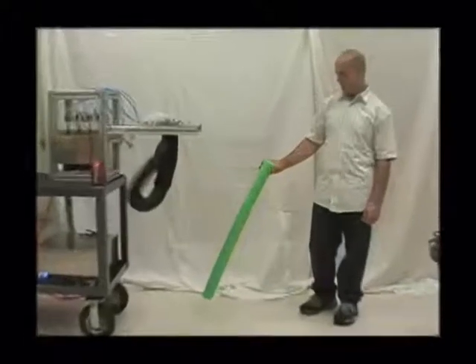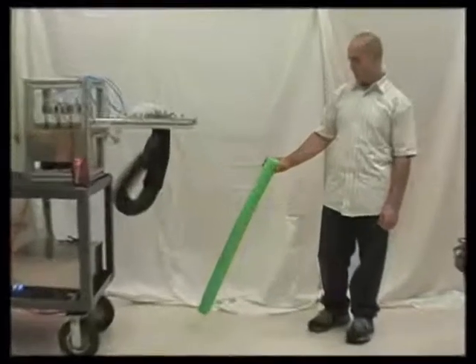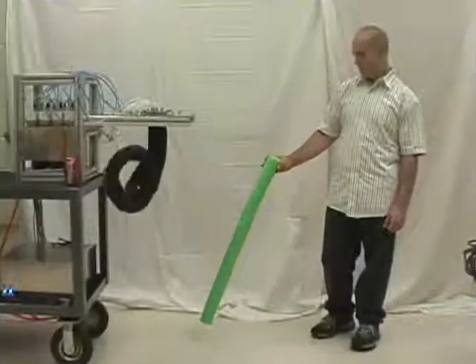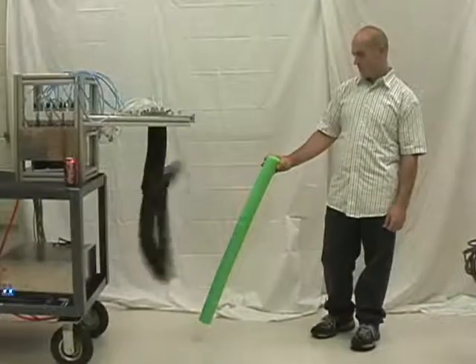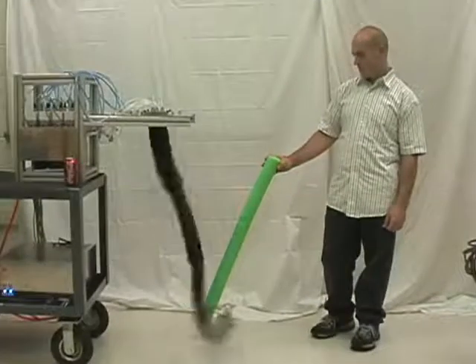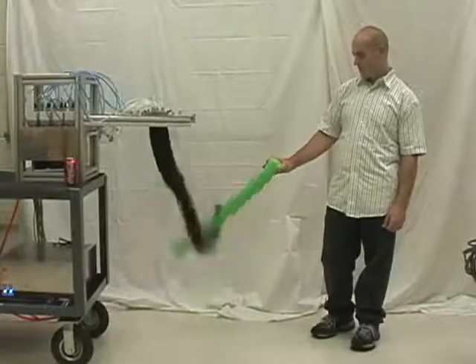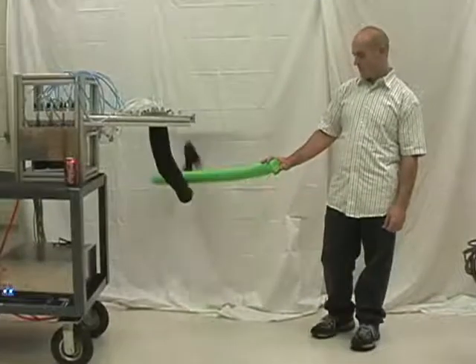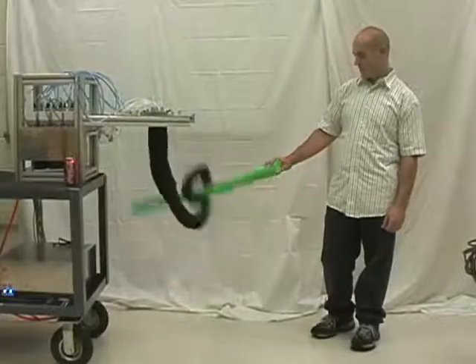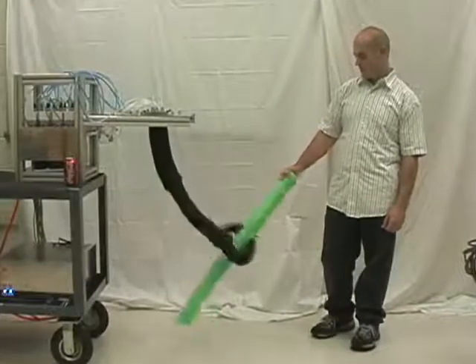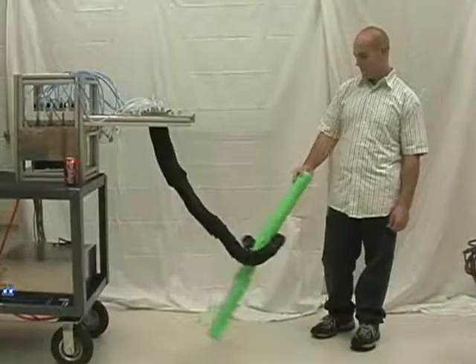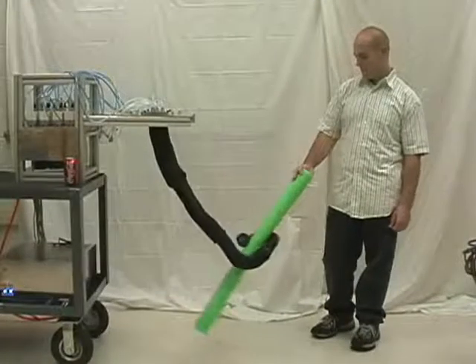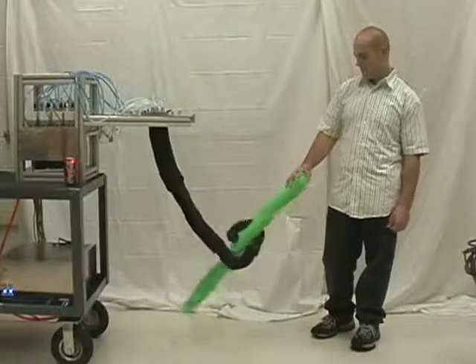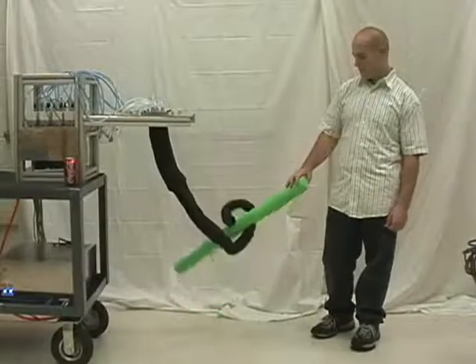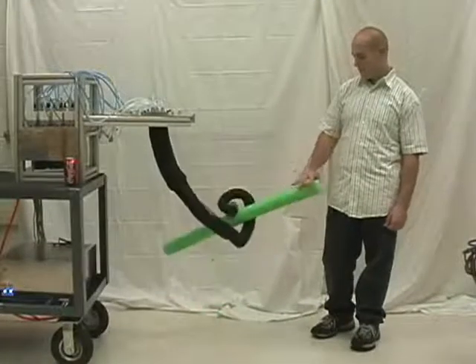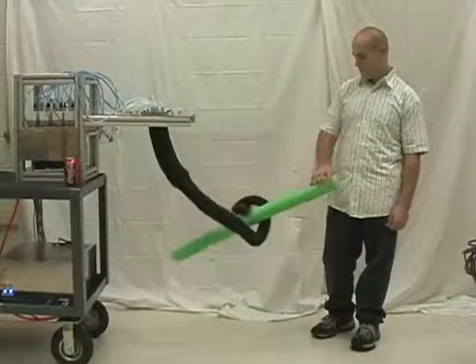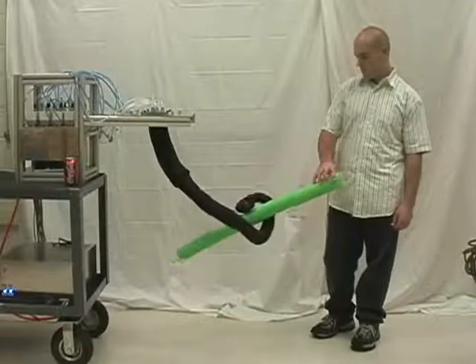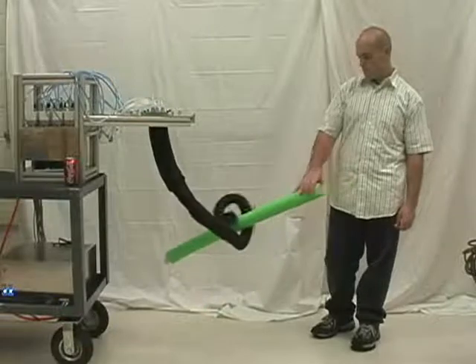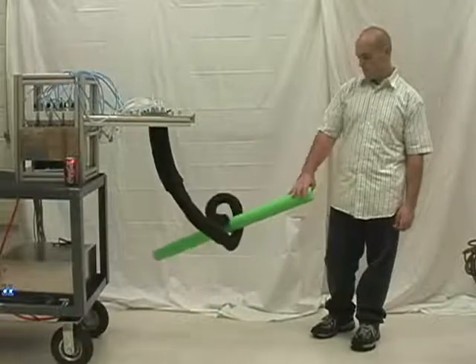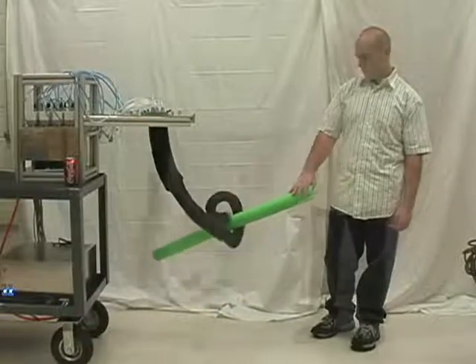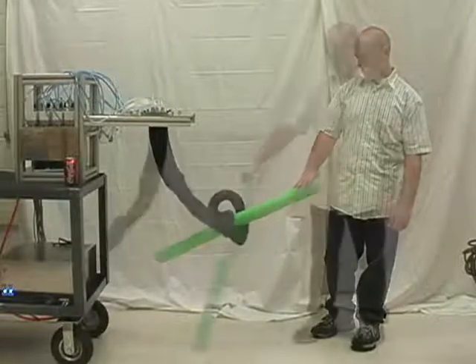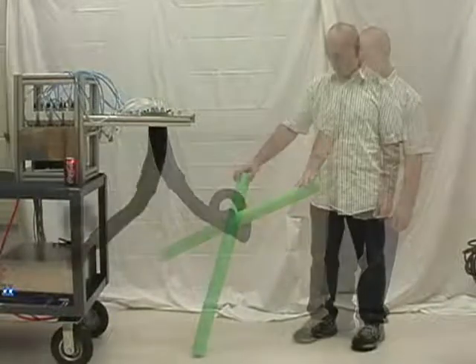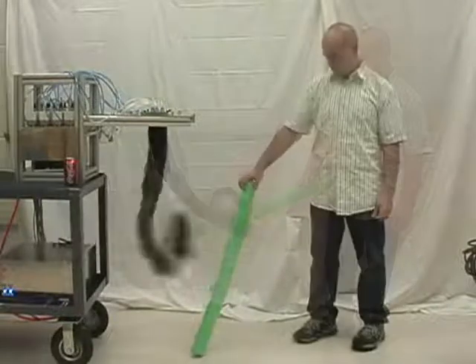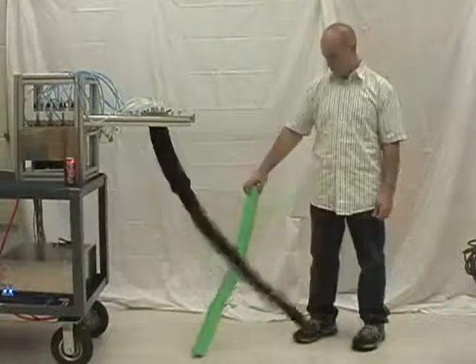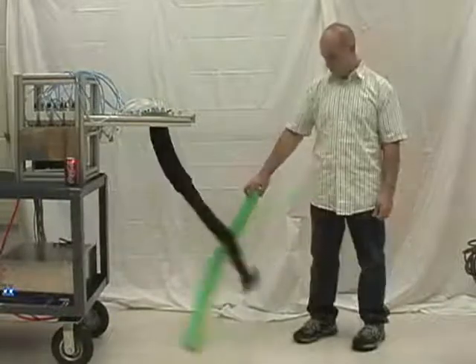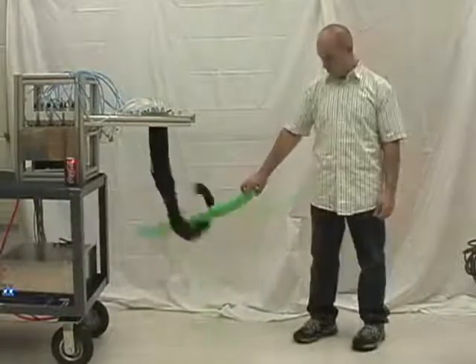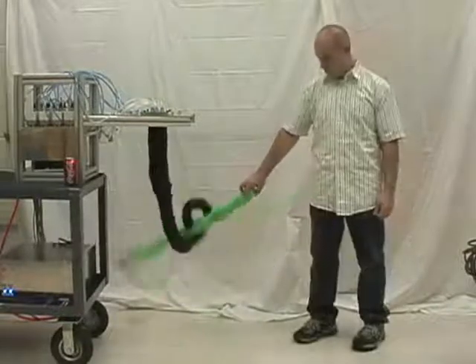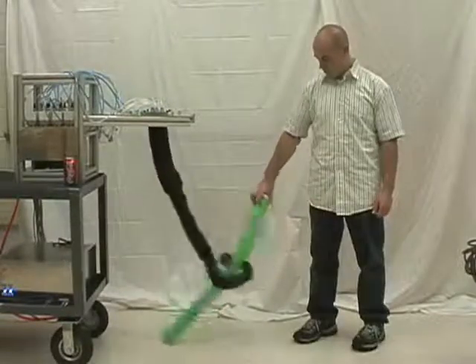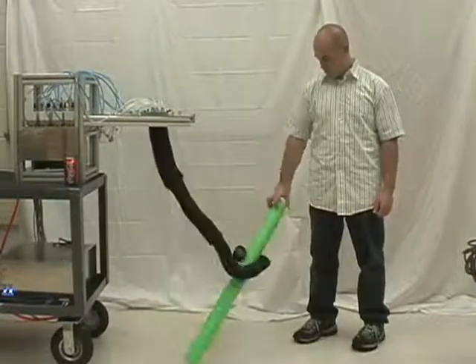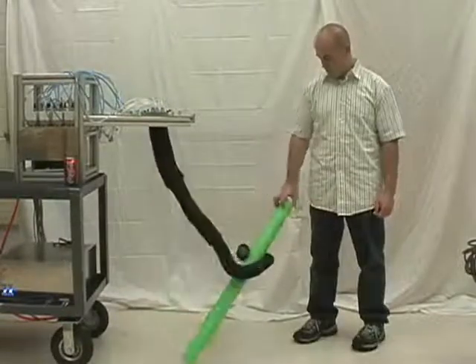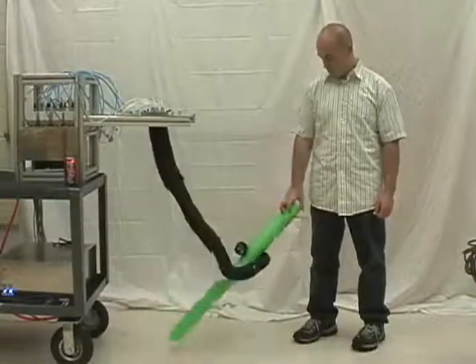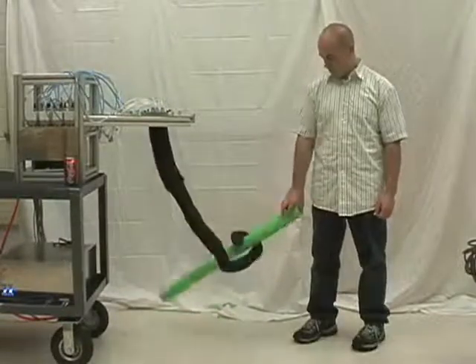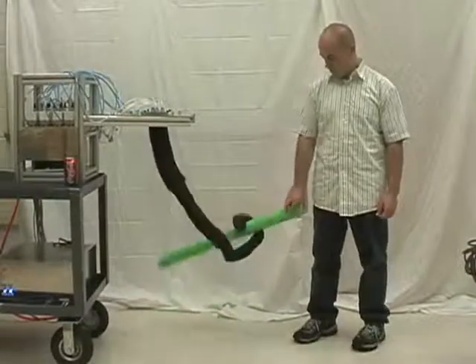The trunk operates in open-loop mode, relying on the compliance of the manipulator to successfully encircle and grasp a green foam tube.